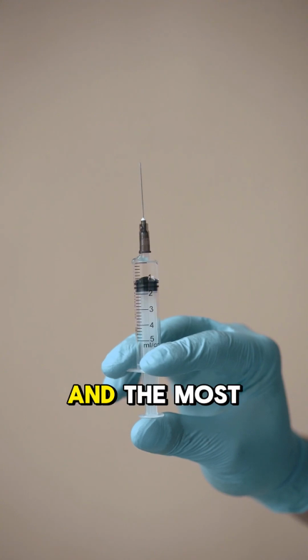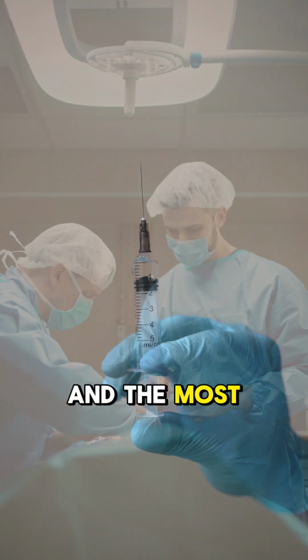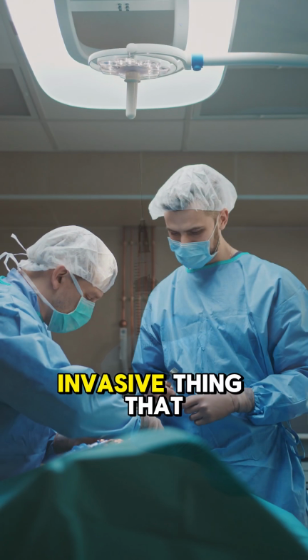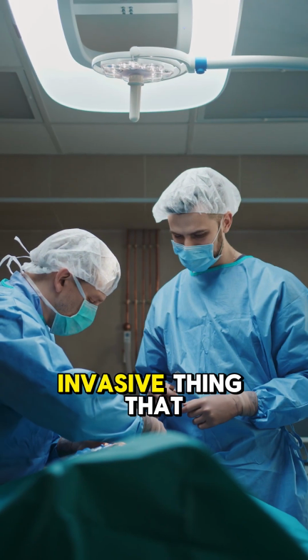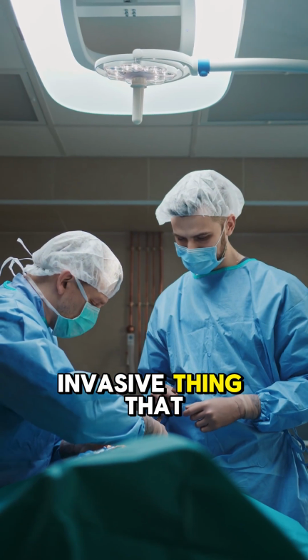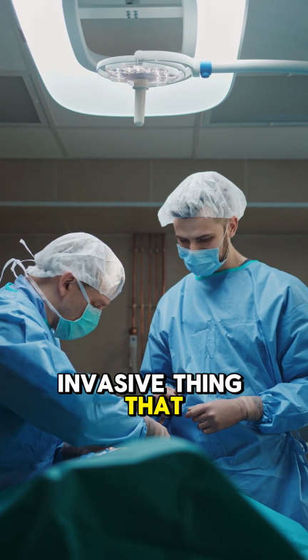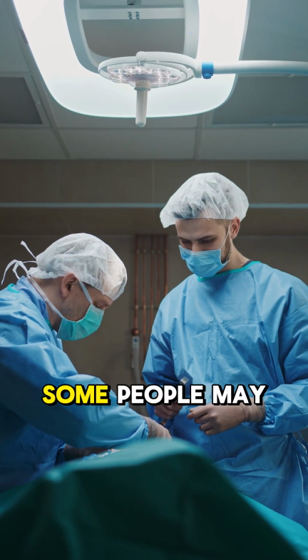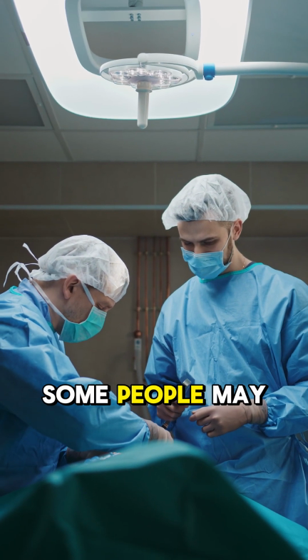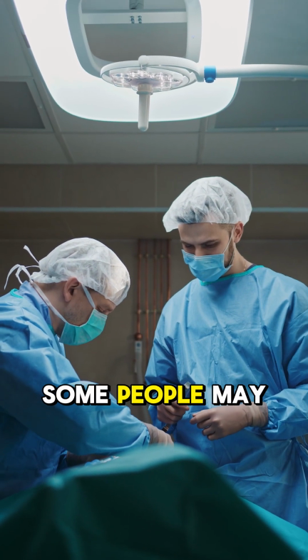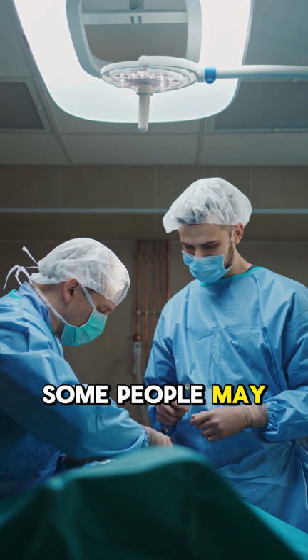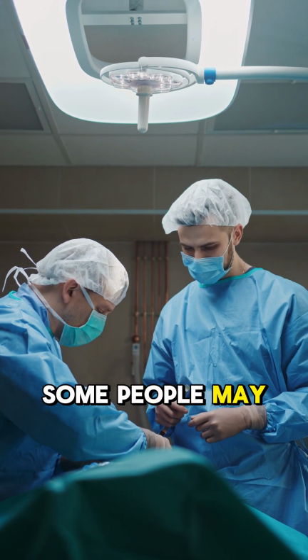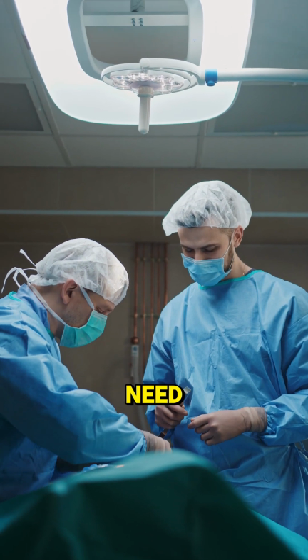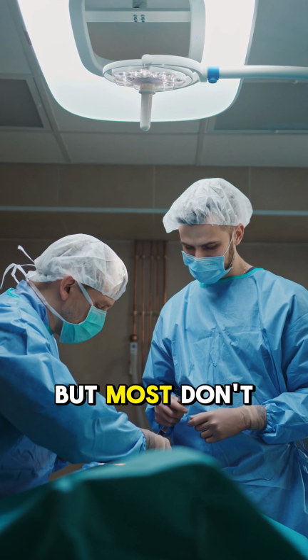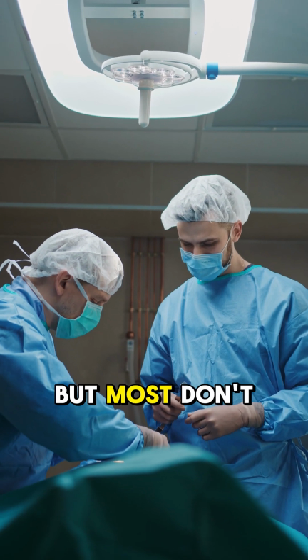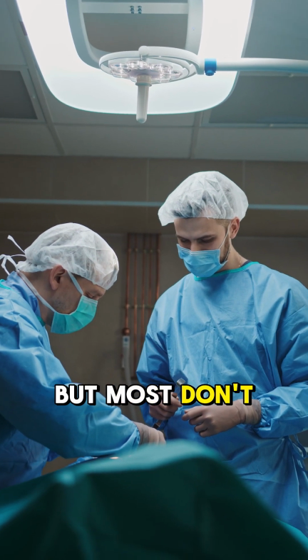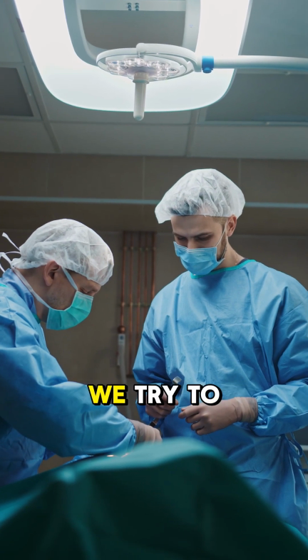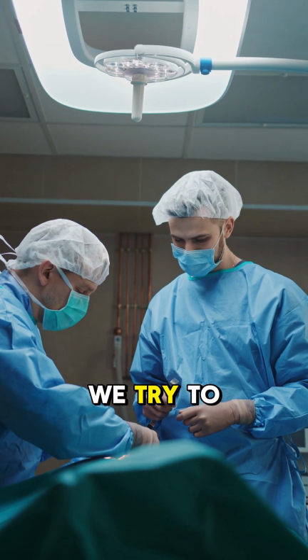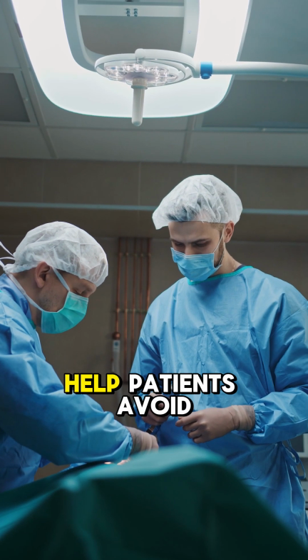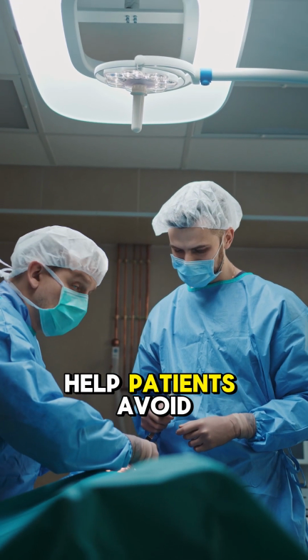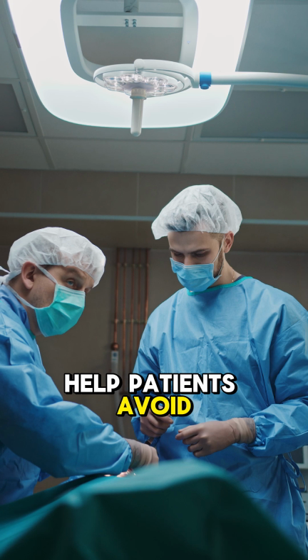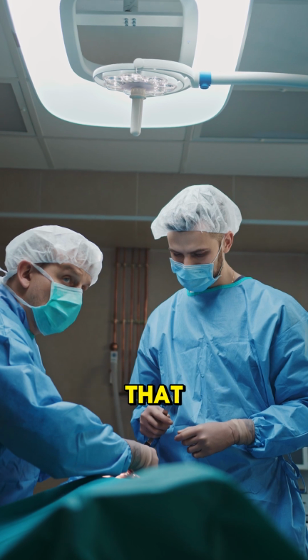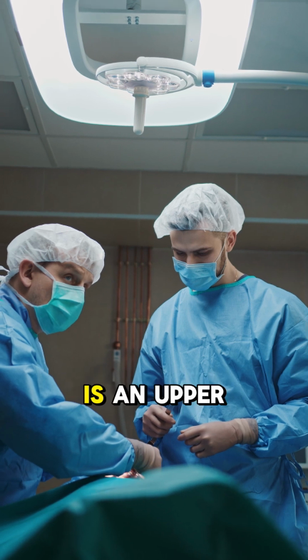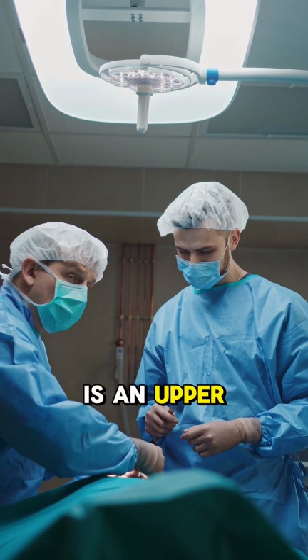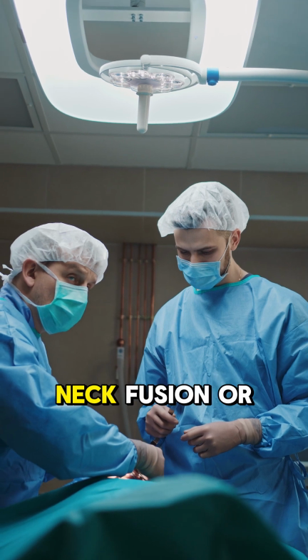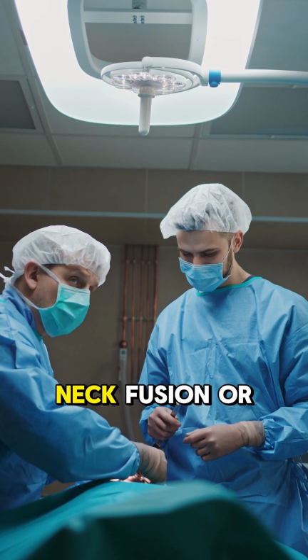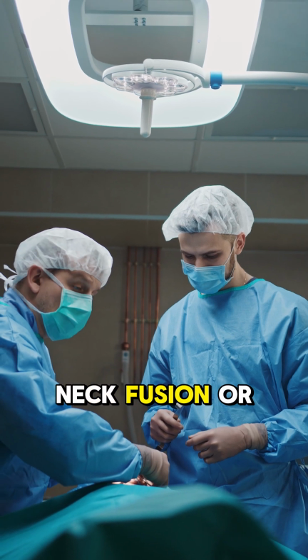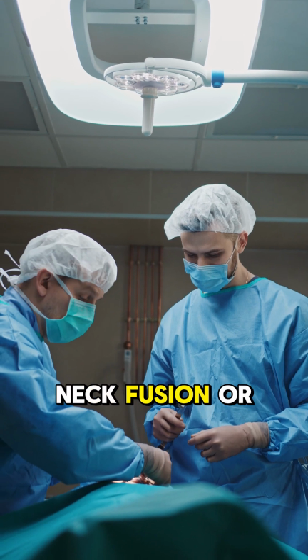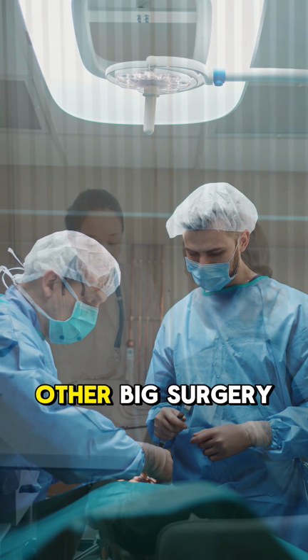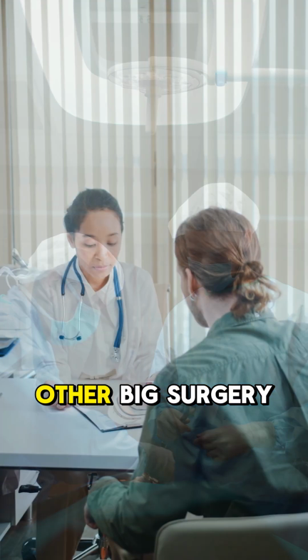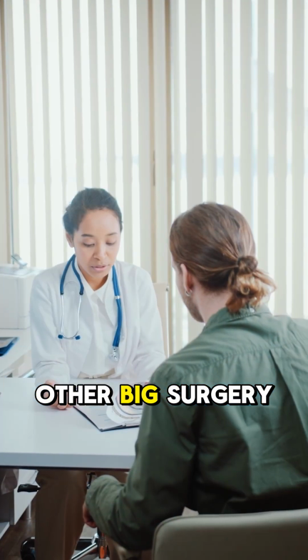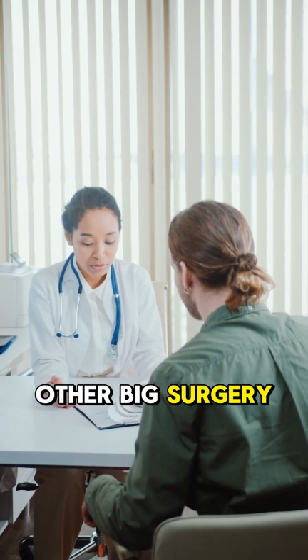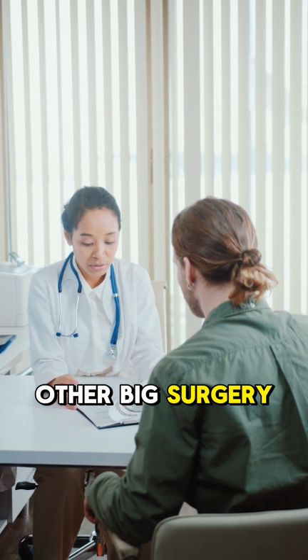The most invasive thing that some people may need — but most don't, and we try to help patients avoid it — is an upper neck fusion or other major surgery.